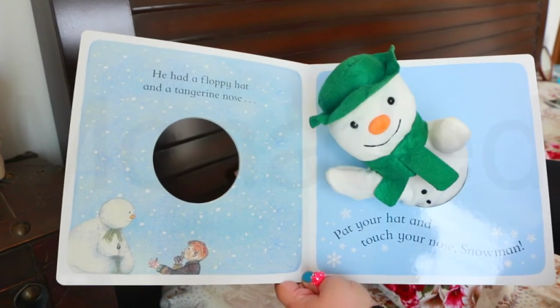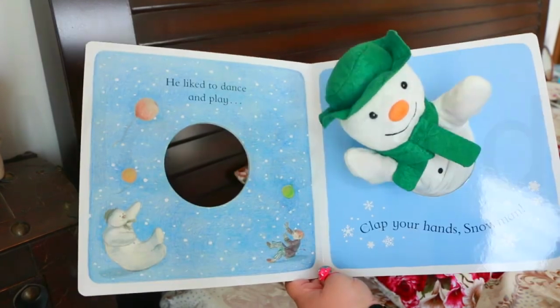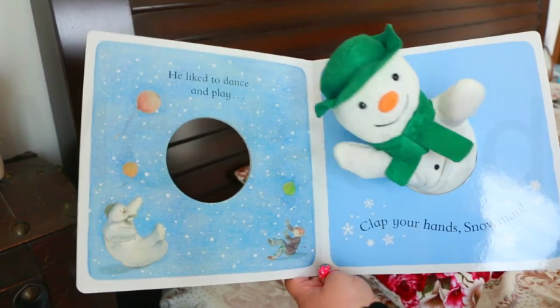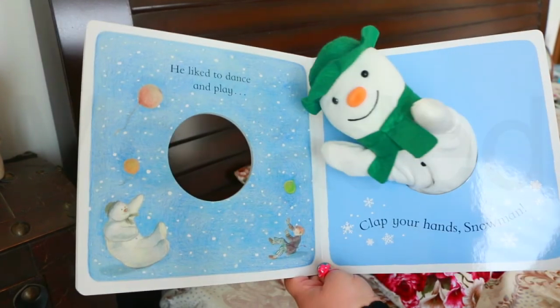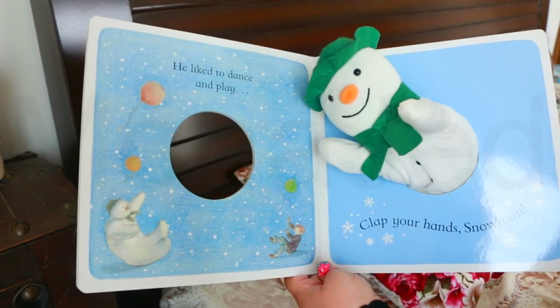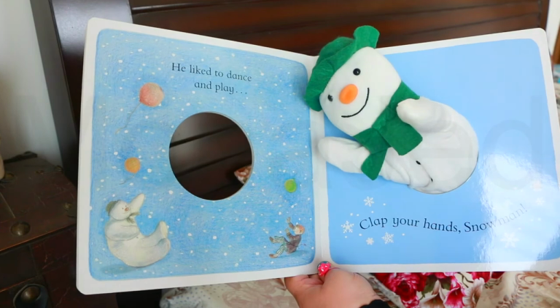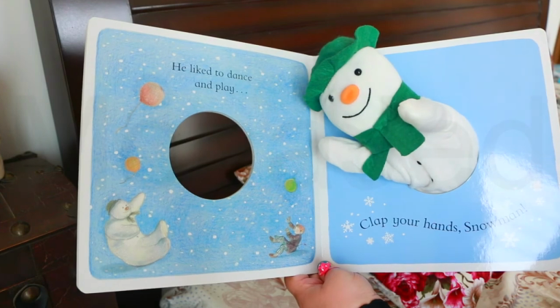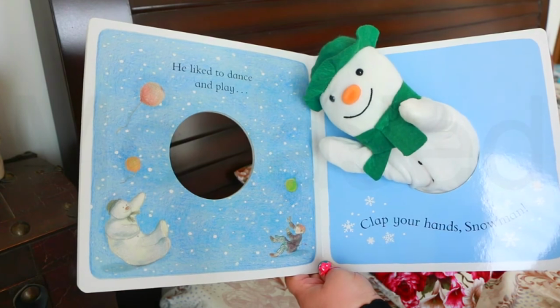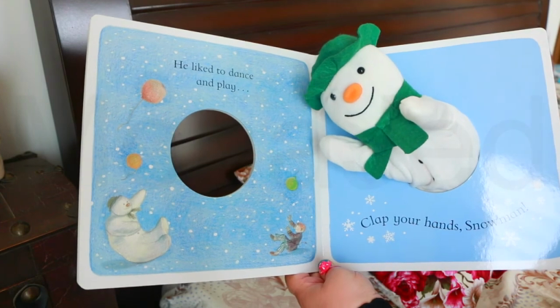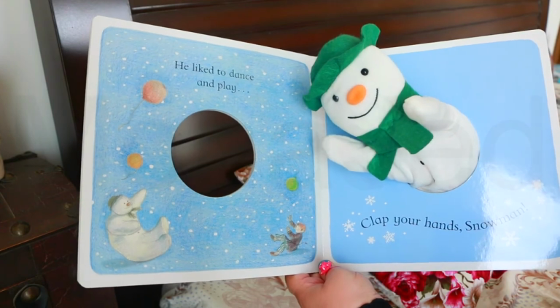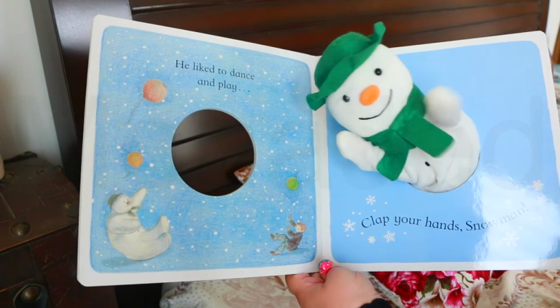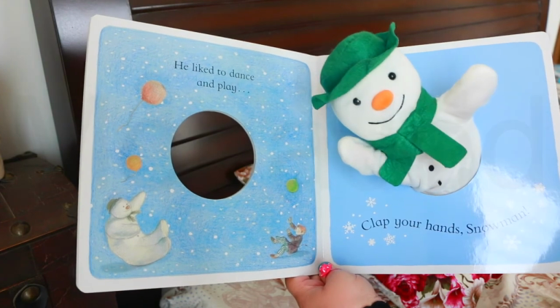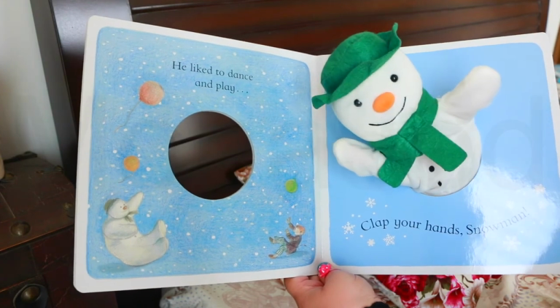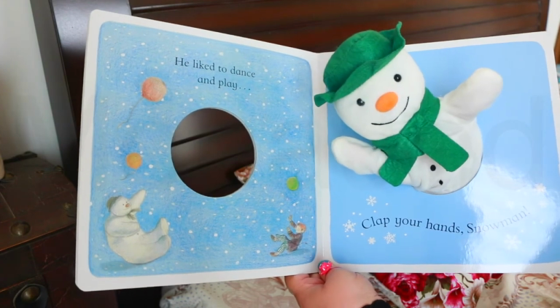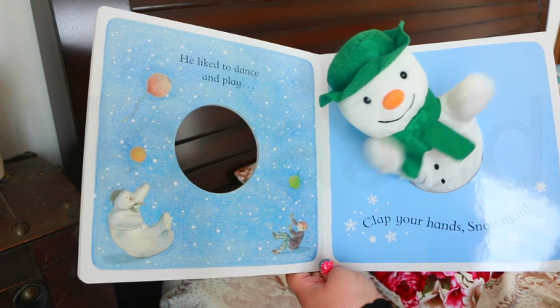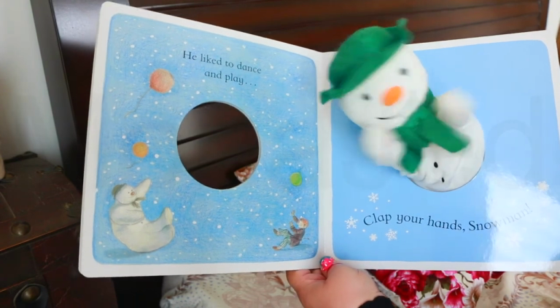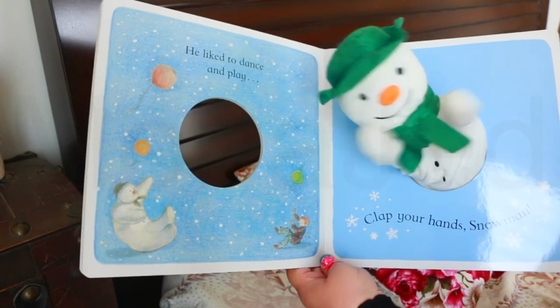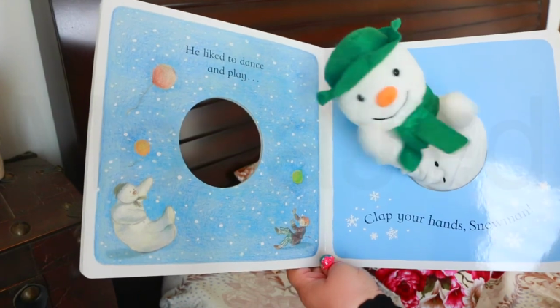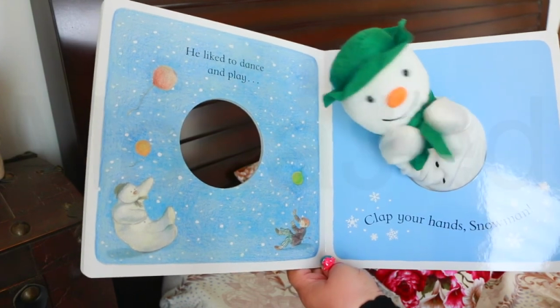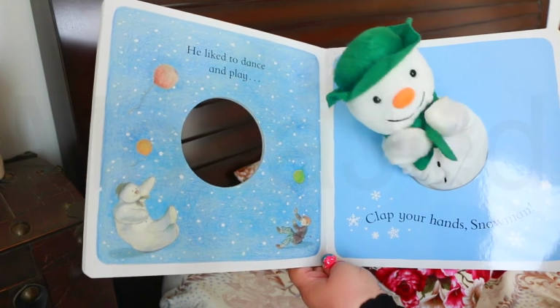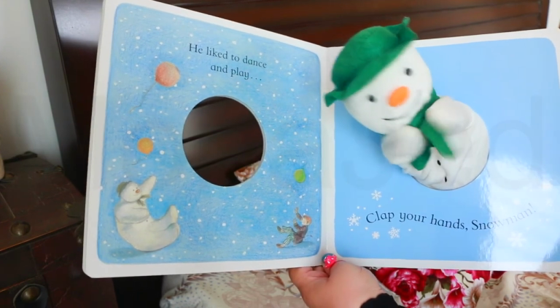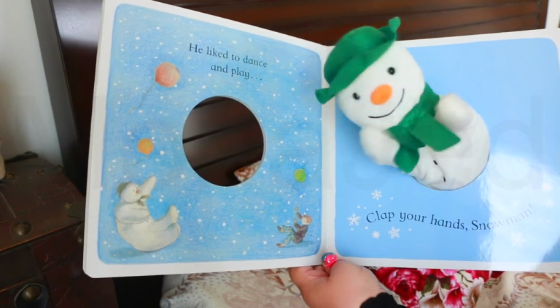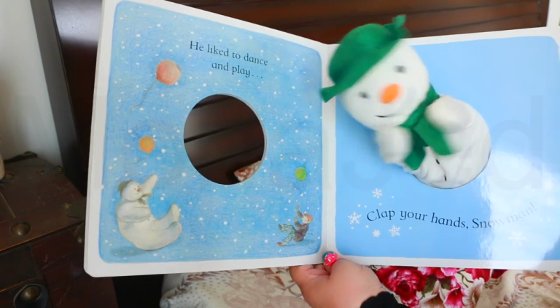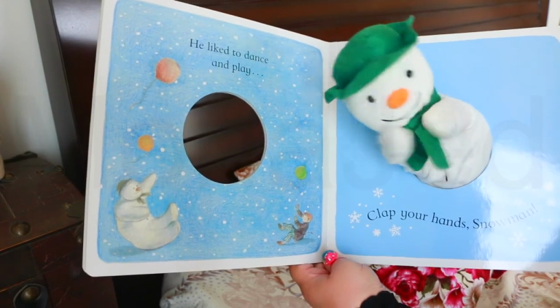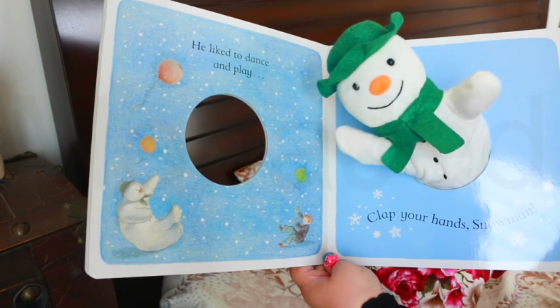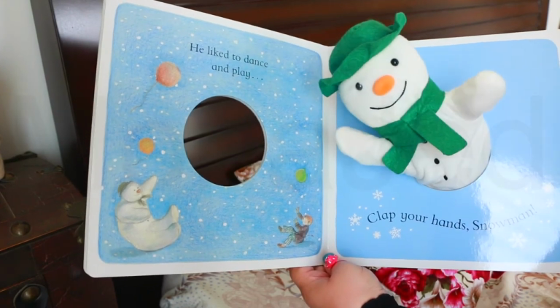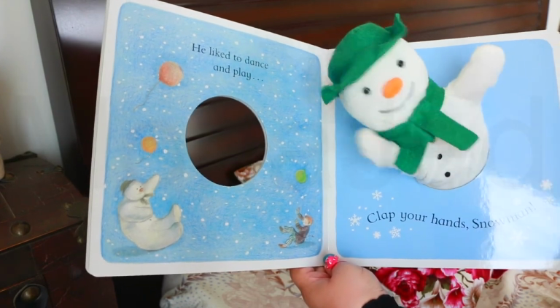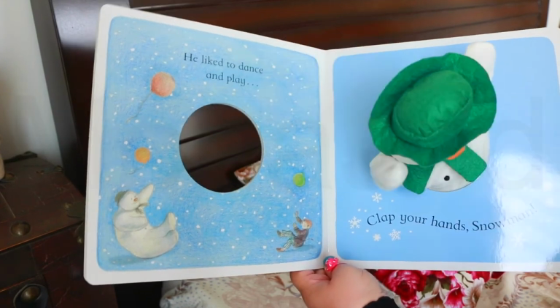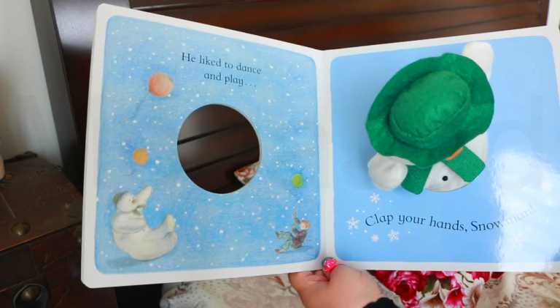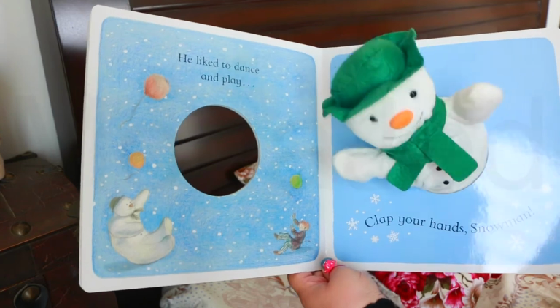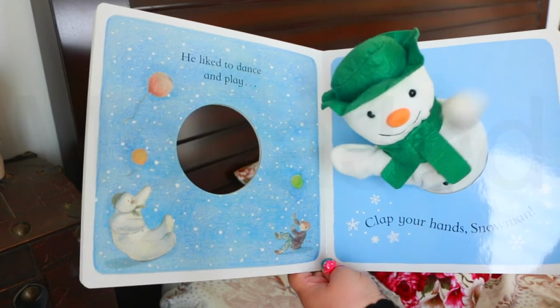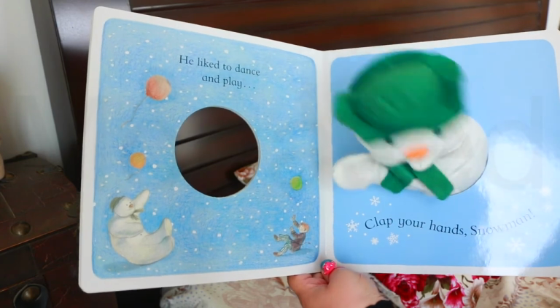He liked to dance and play. Clap your hands, snowman. Oh, he's doing the dab!